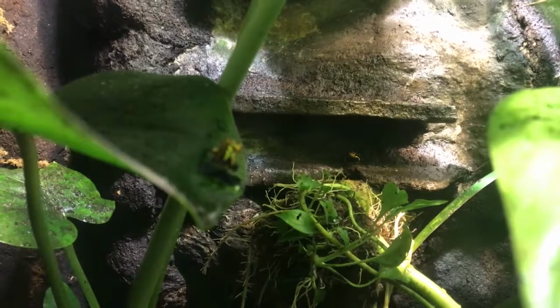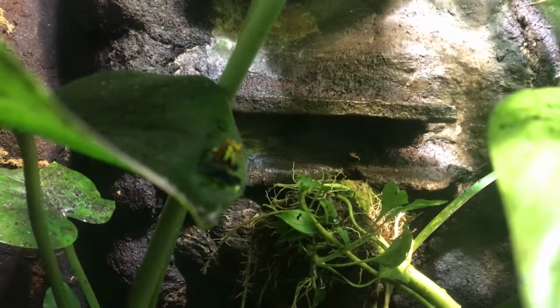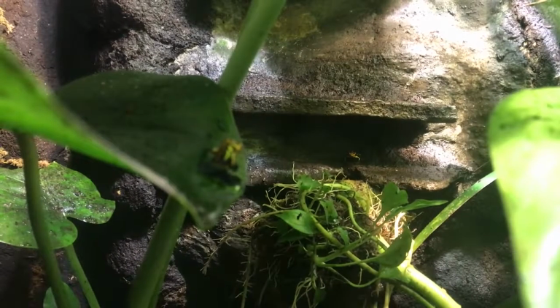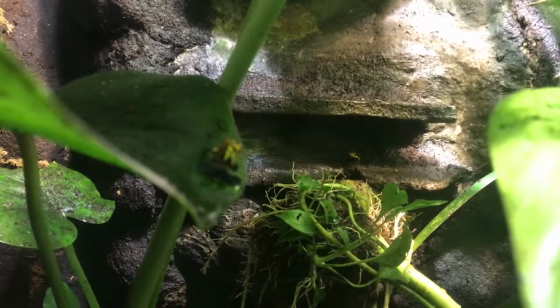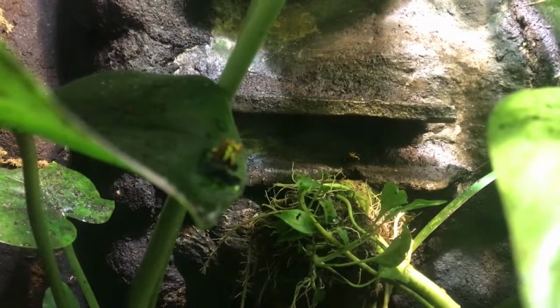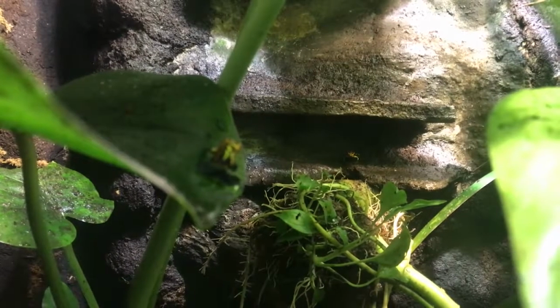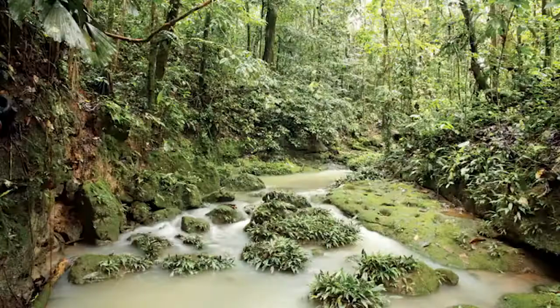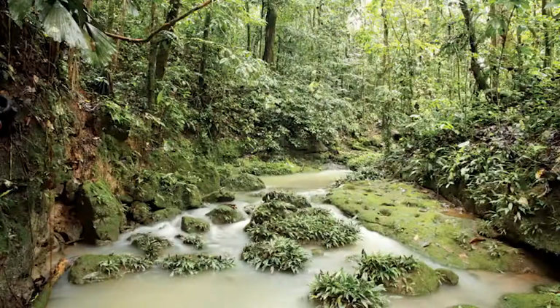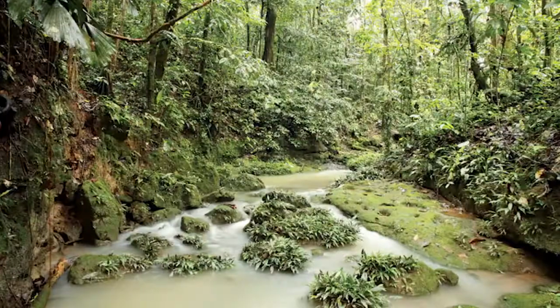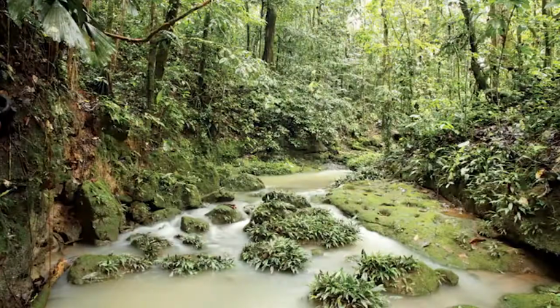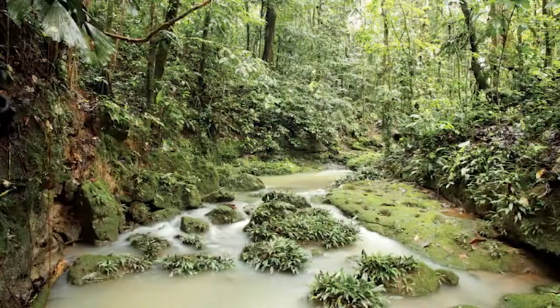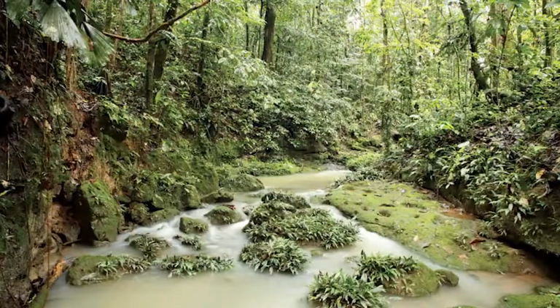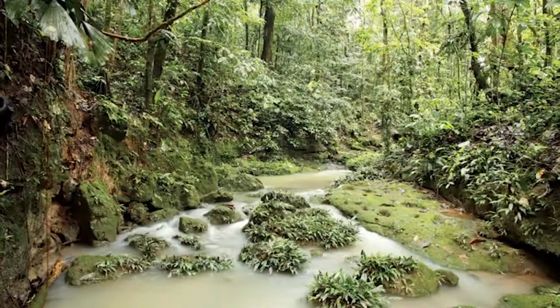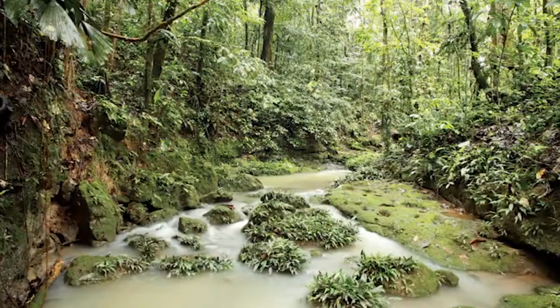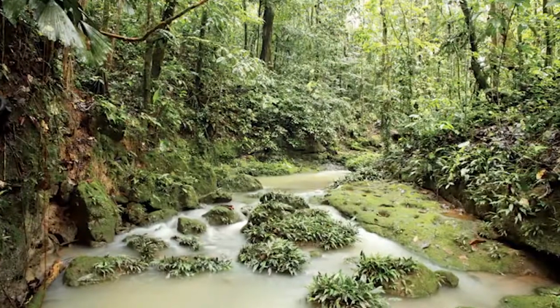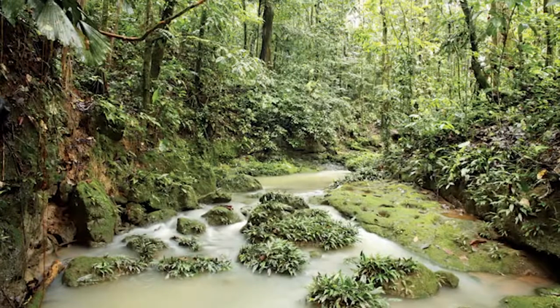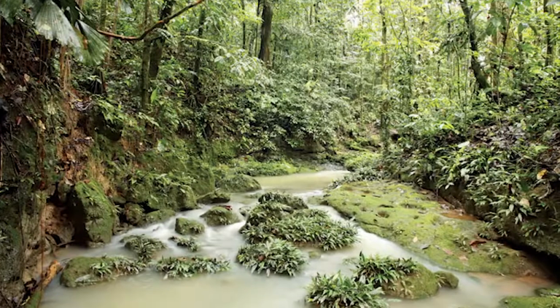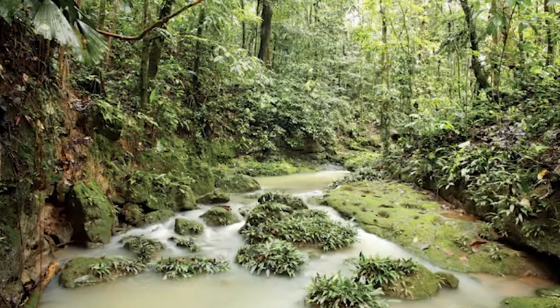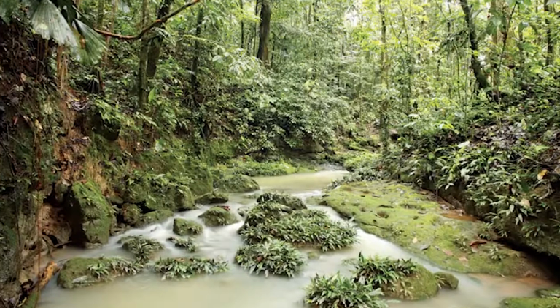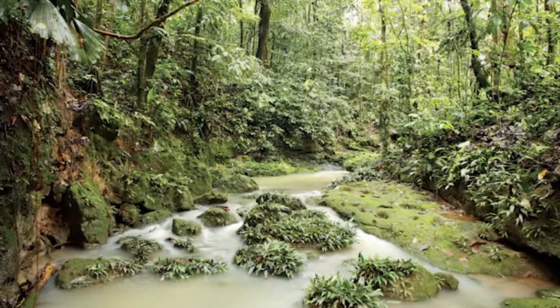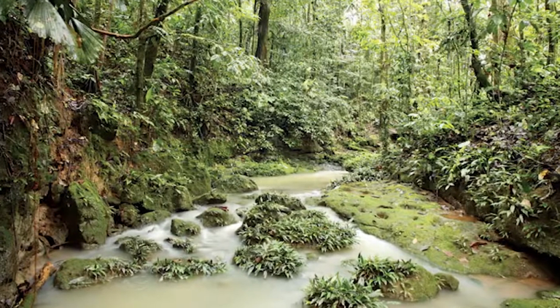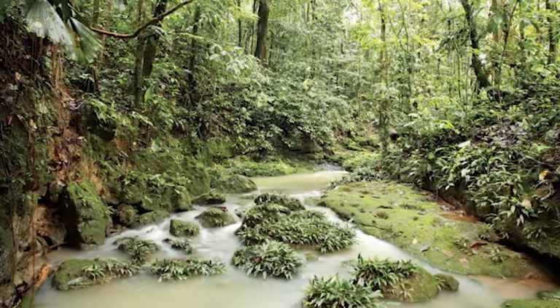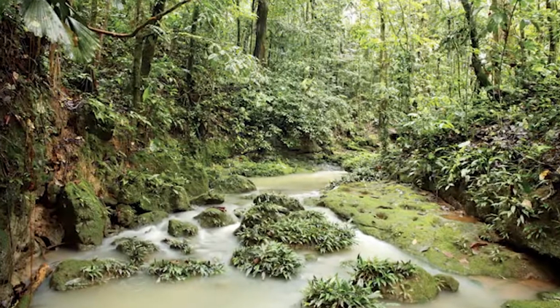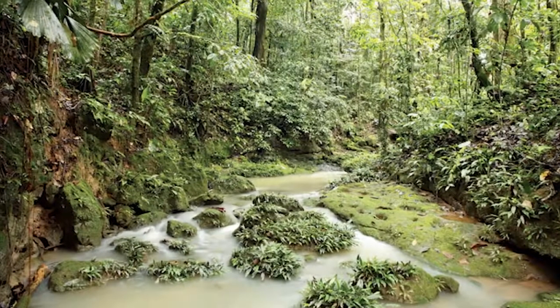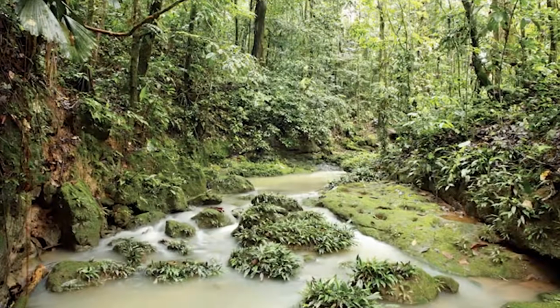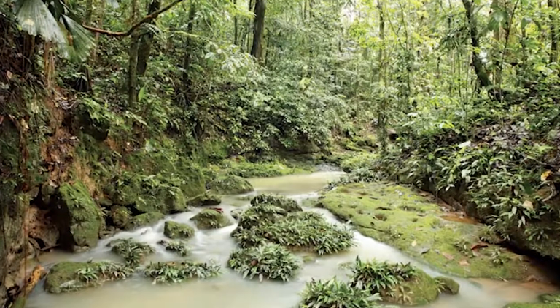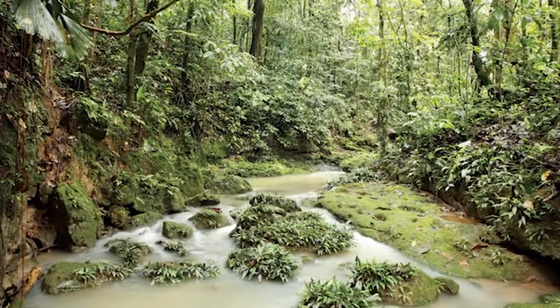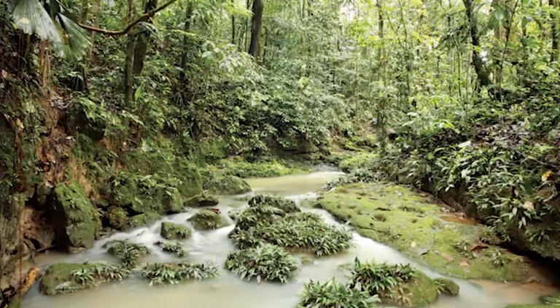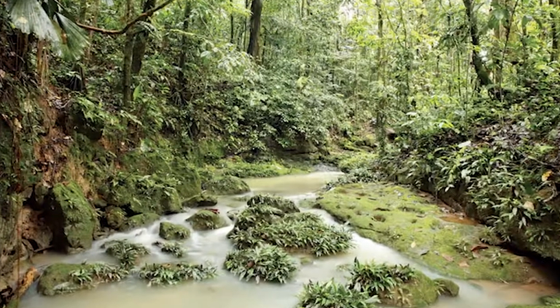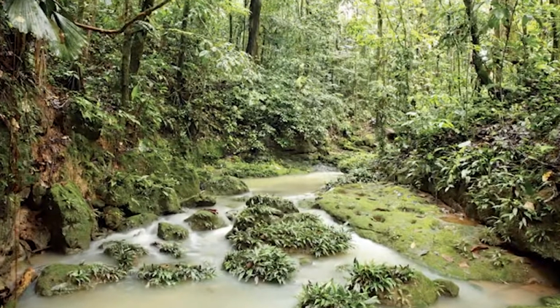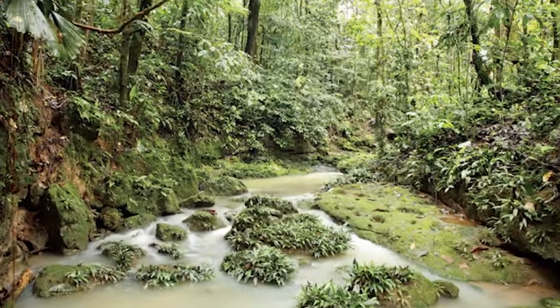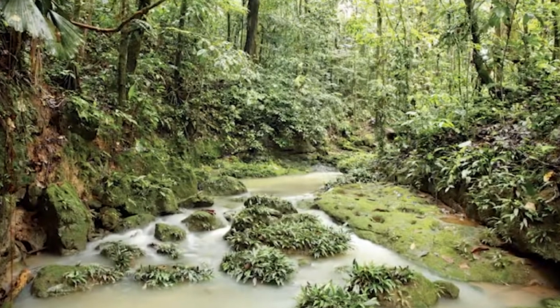Here's a photo of their habitat in the wild. Do you notice any differences? Type your comments in the box below.